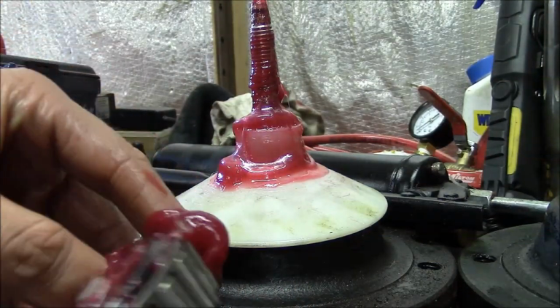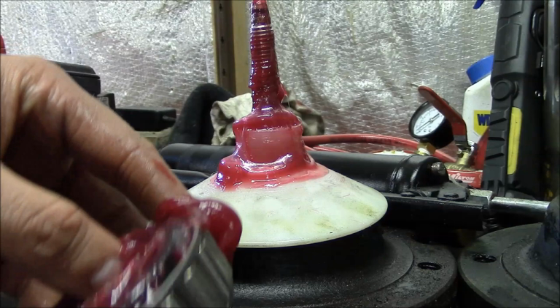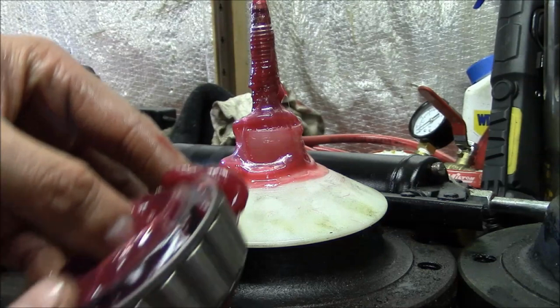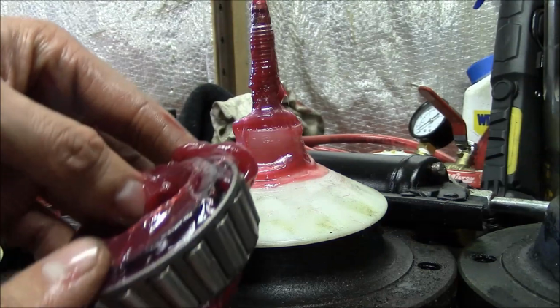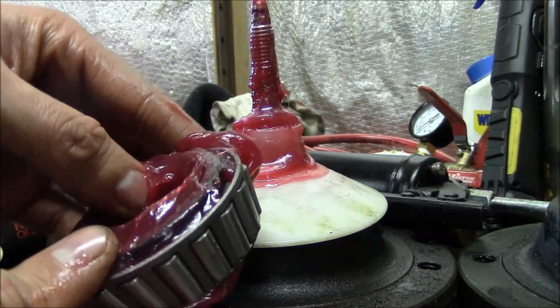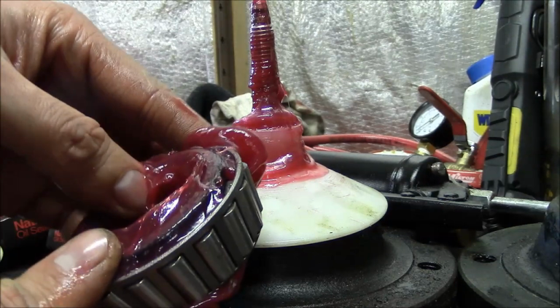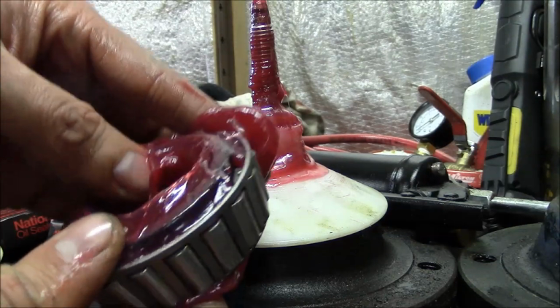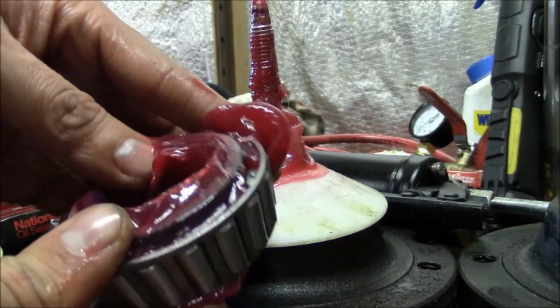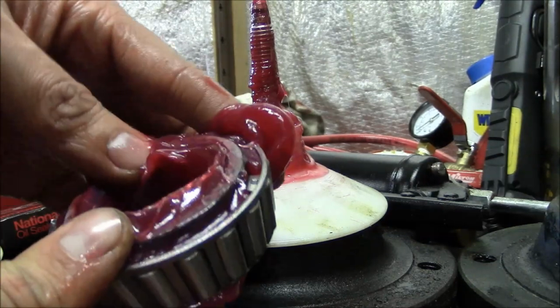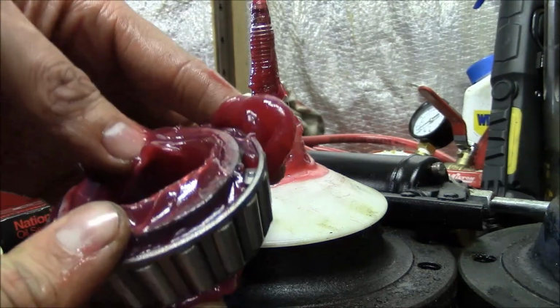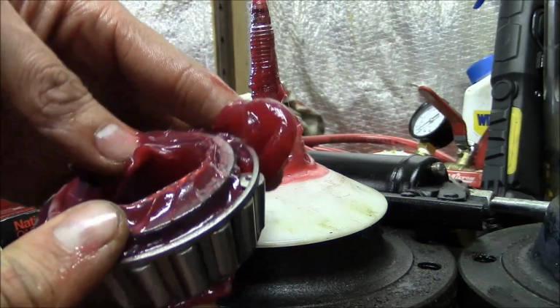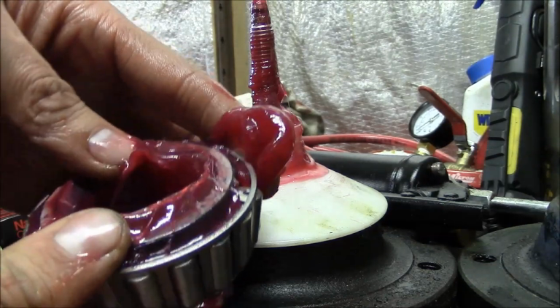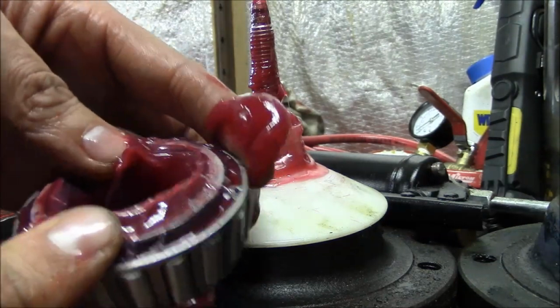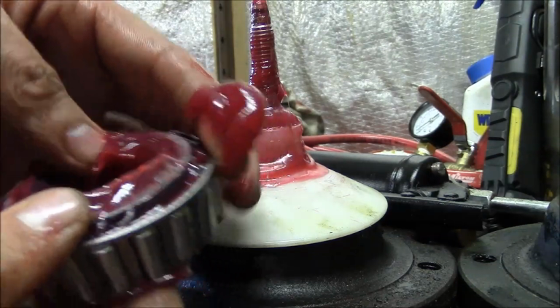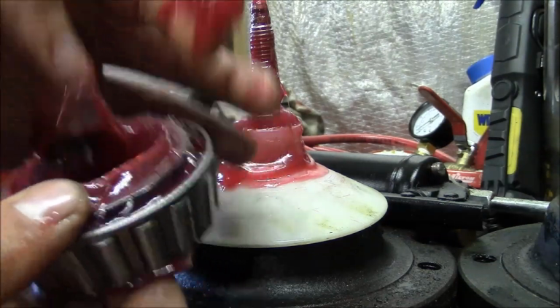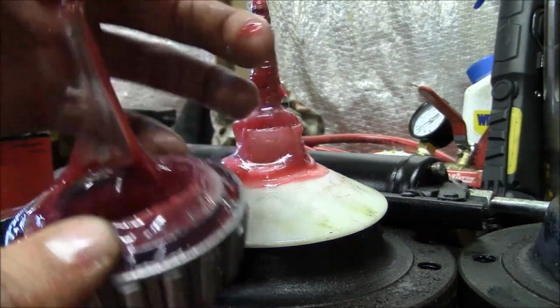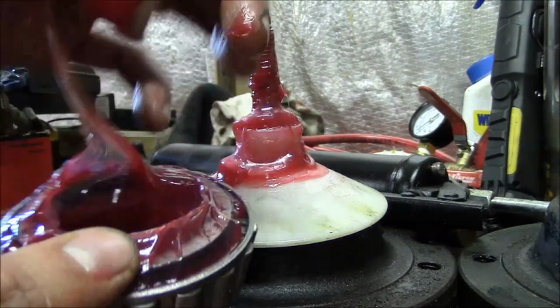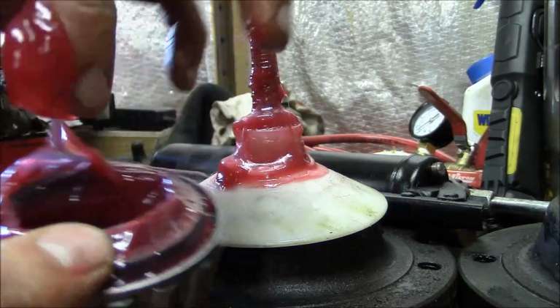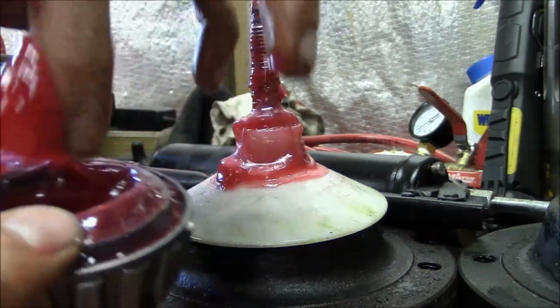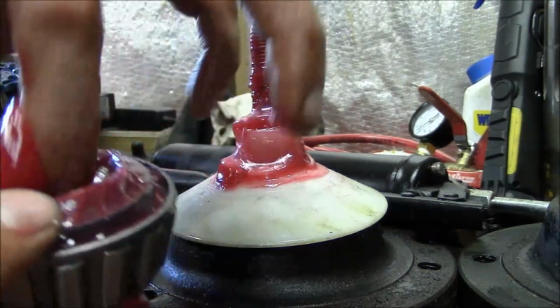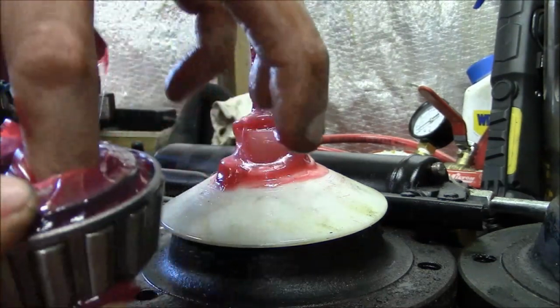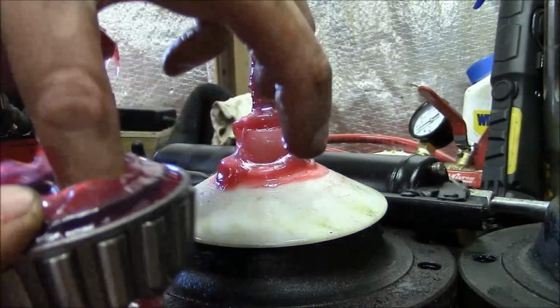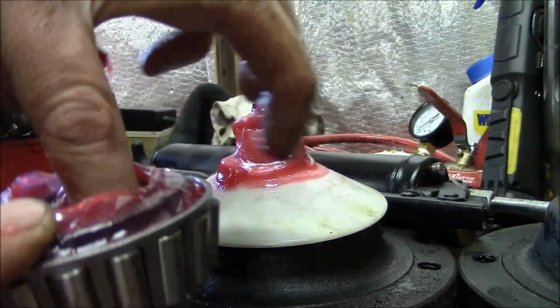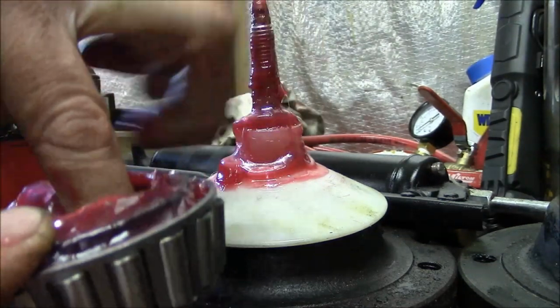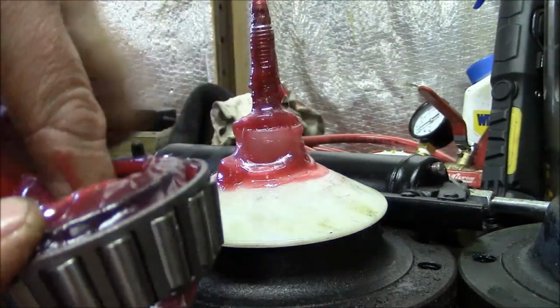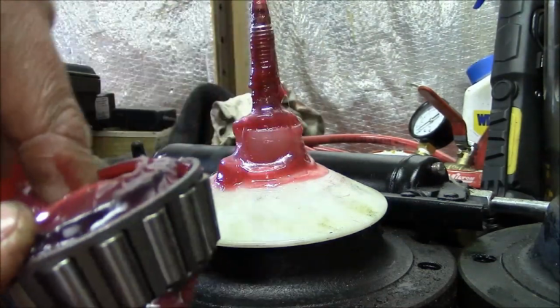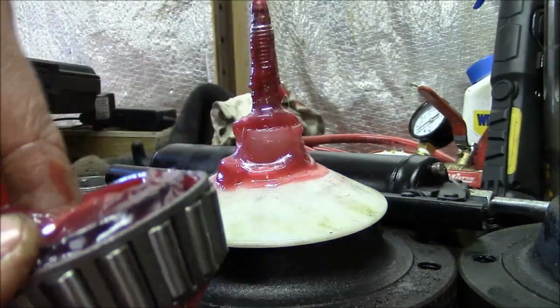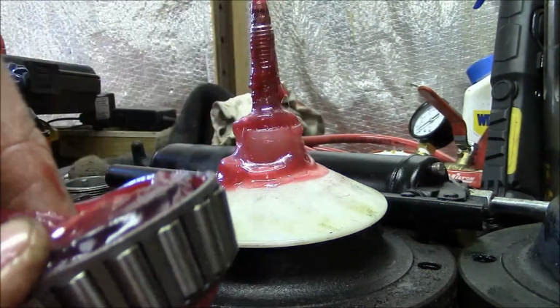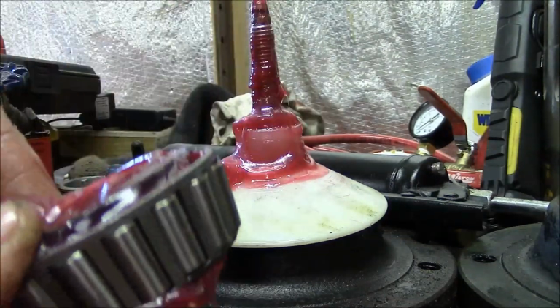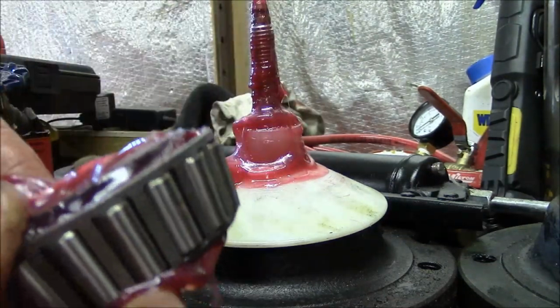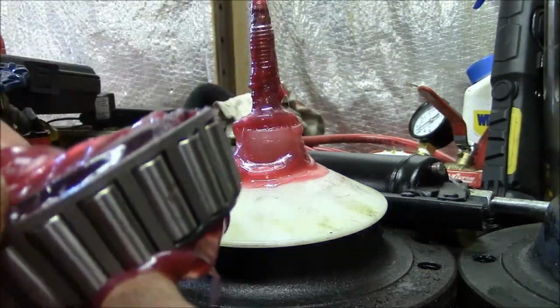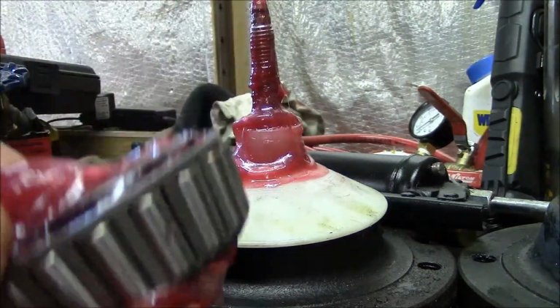The most important thing to recognize about the bearing packer is that it's not free of cleanup either.